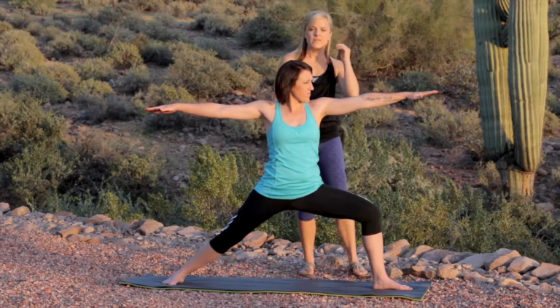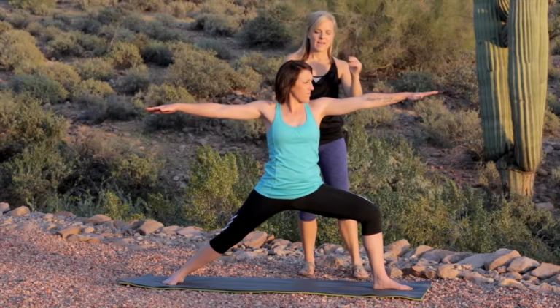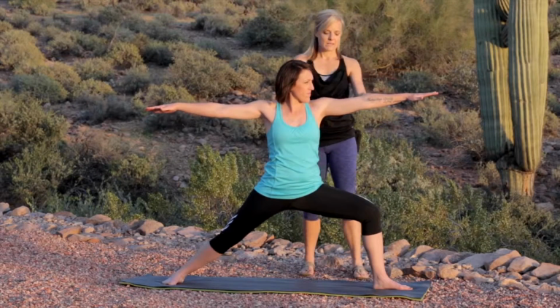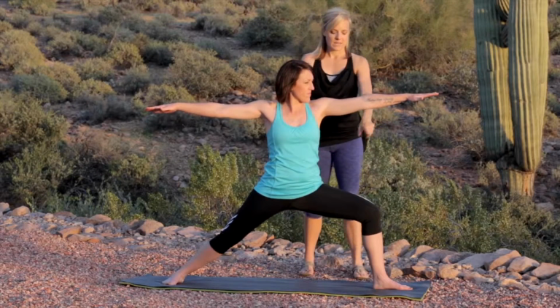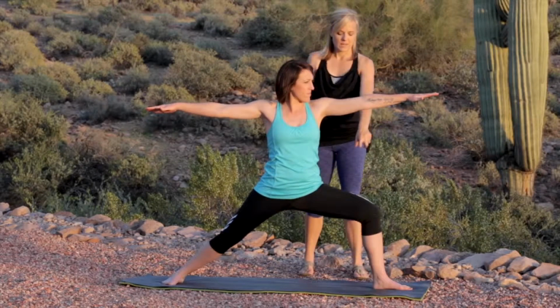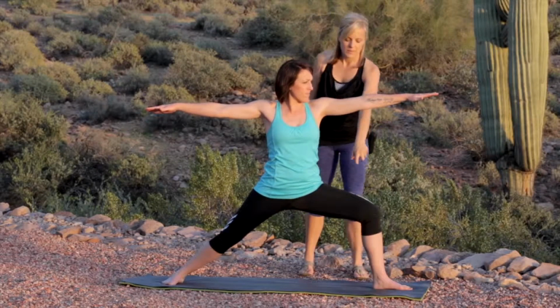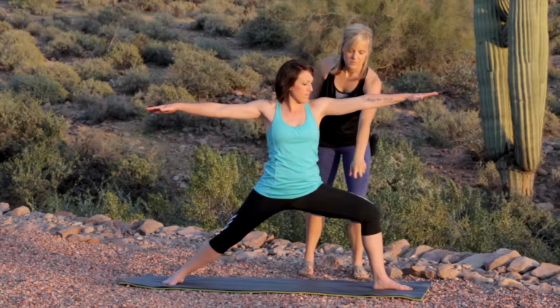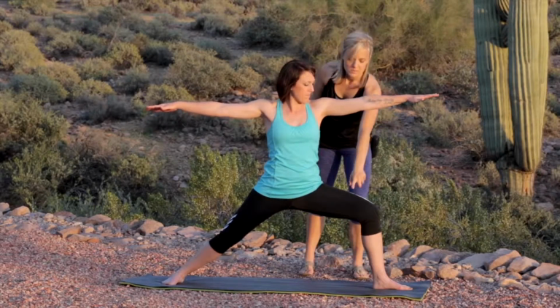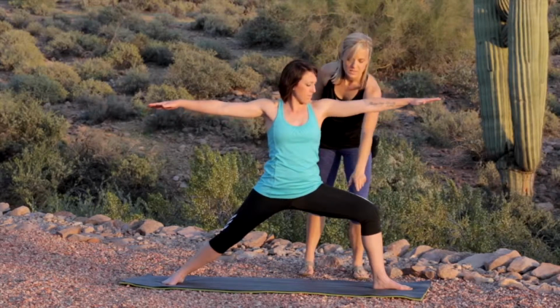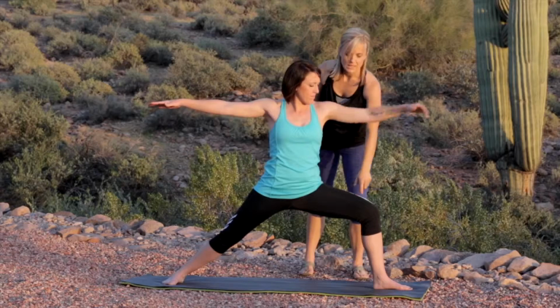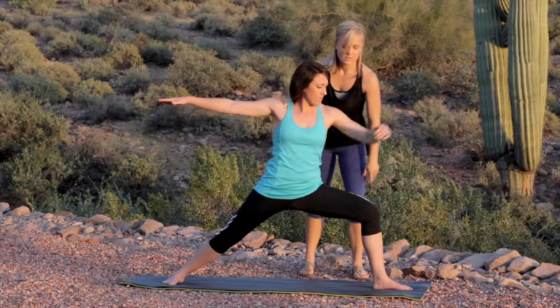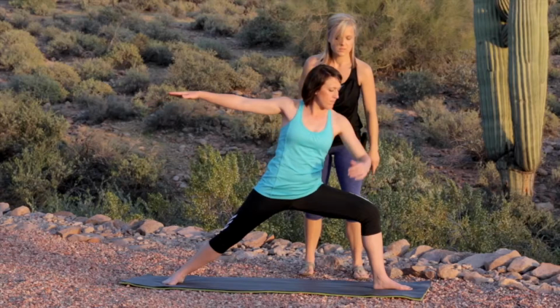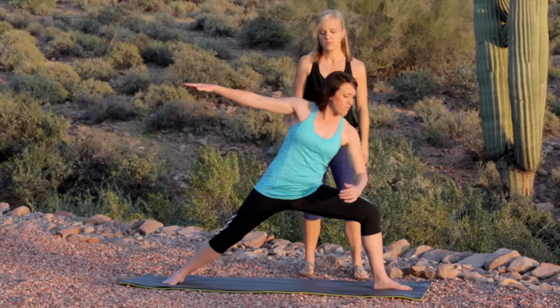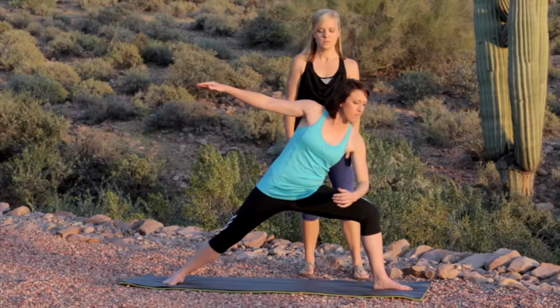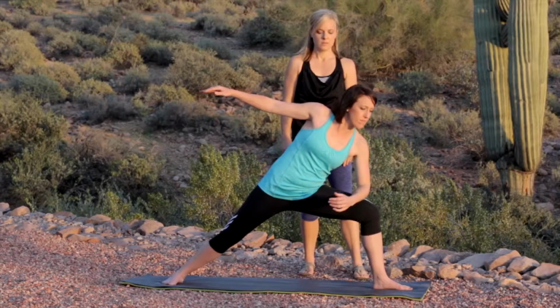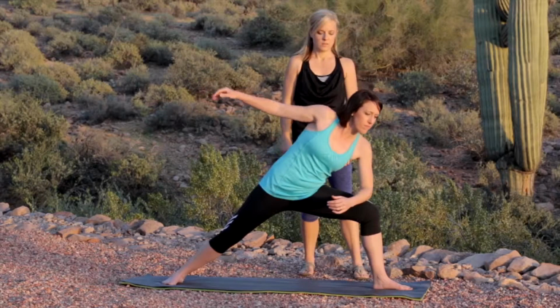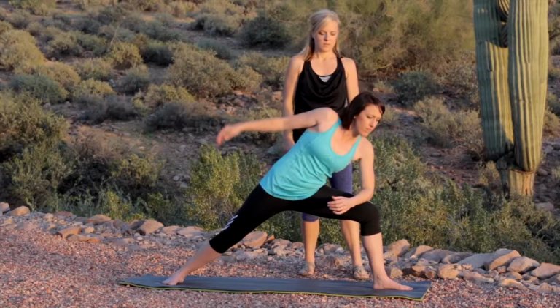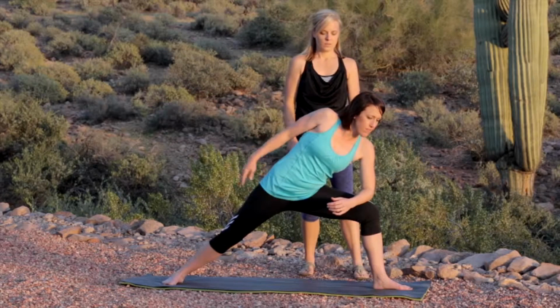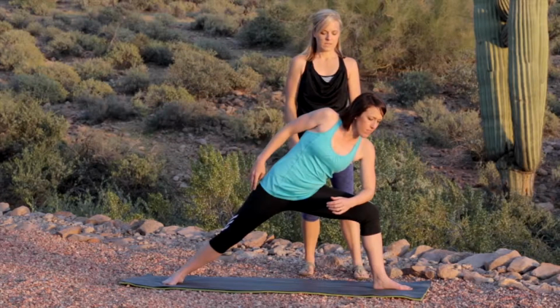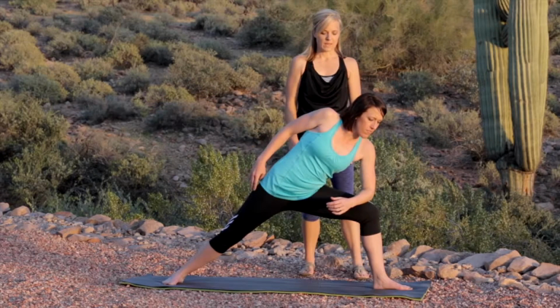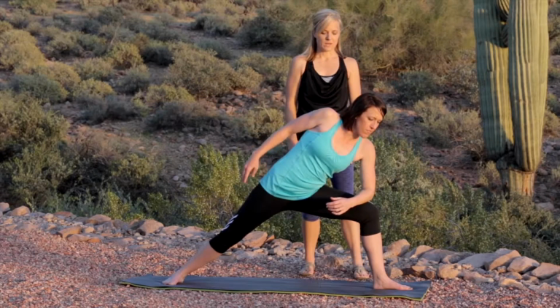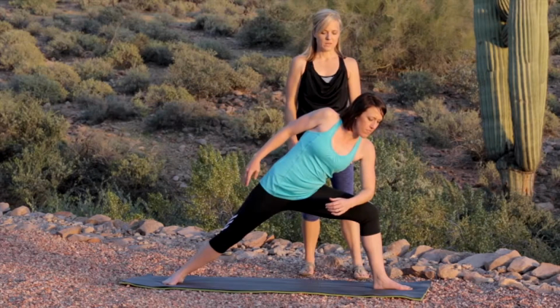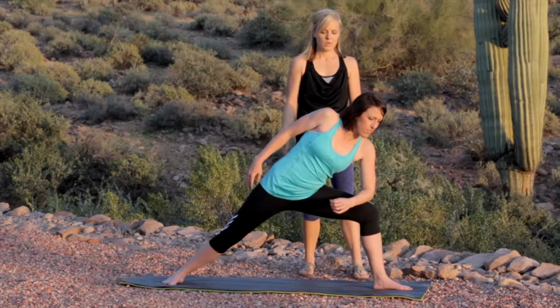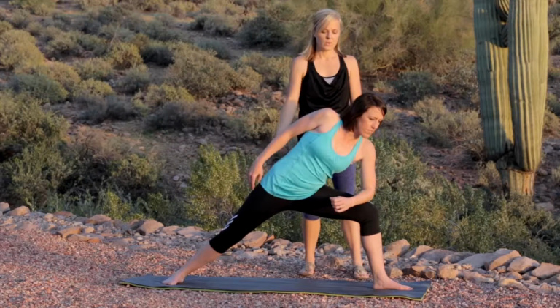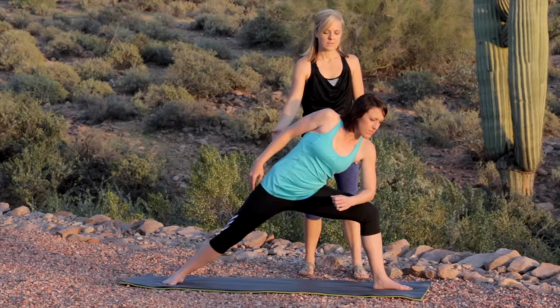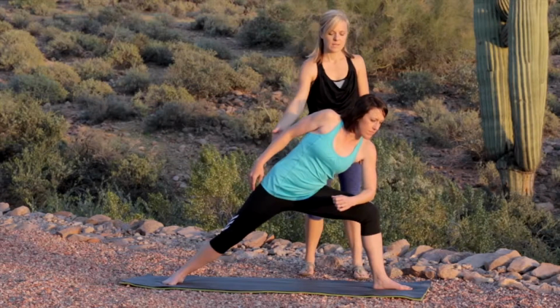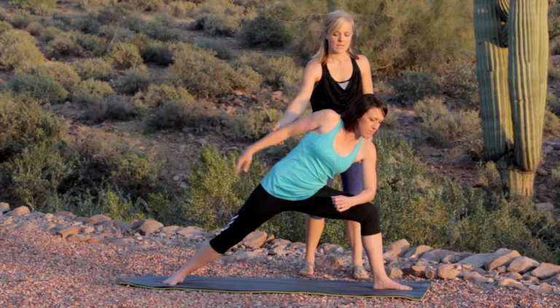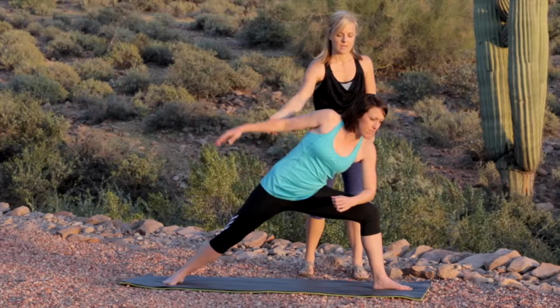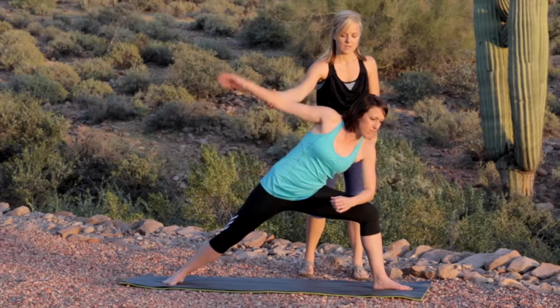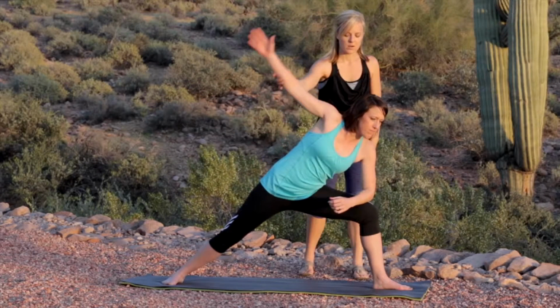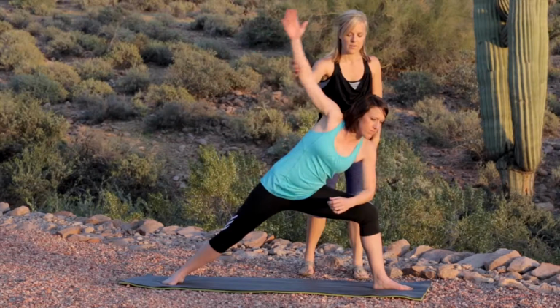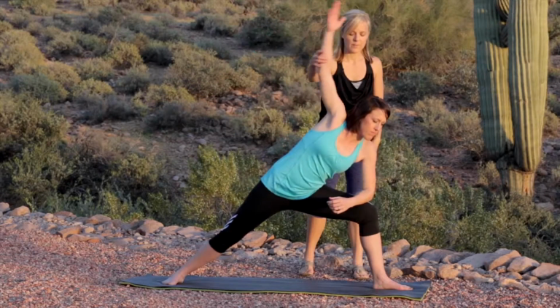The modified version is taking the elbow to the knee, holding there, and extending the arm up.